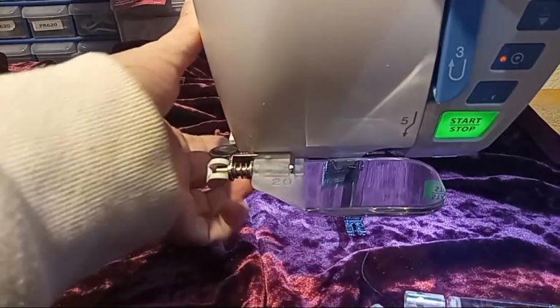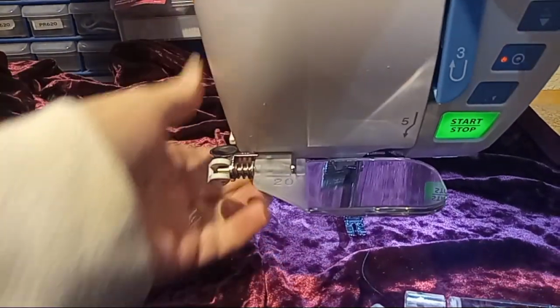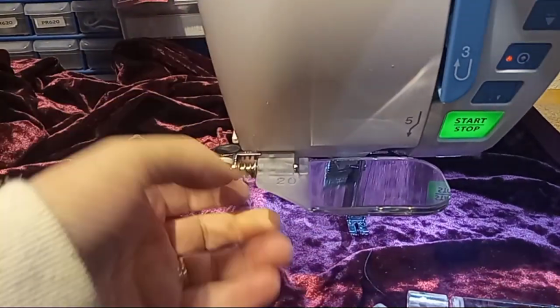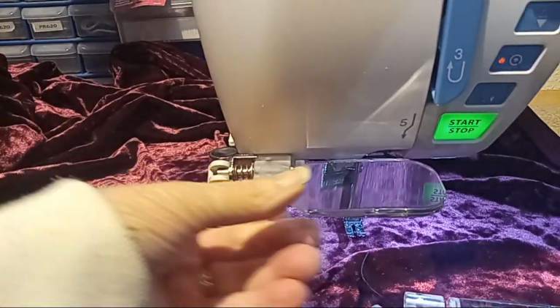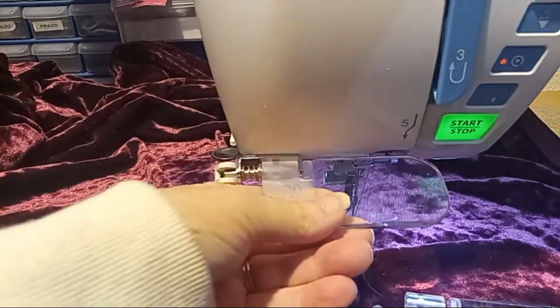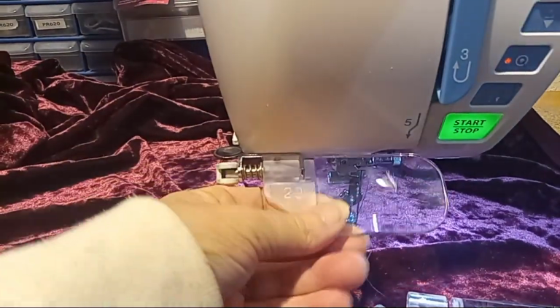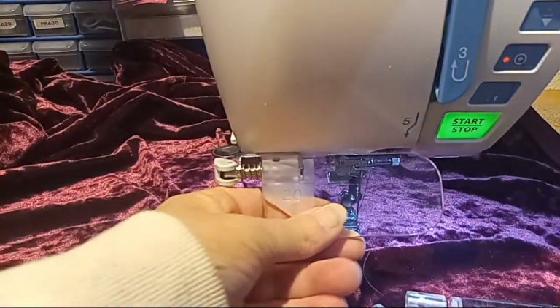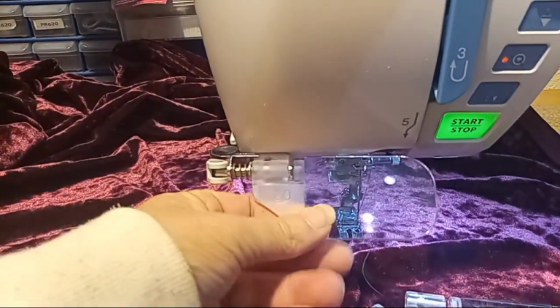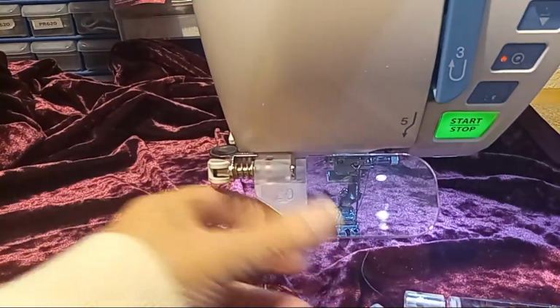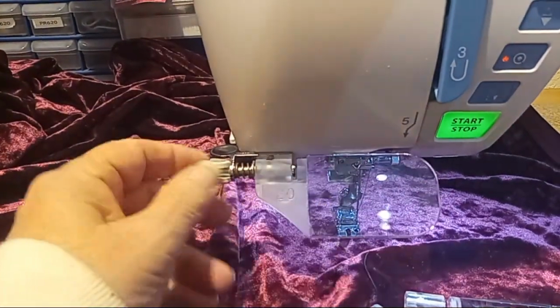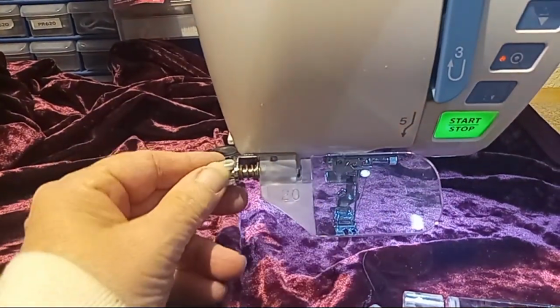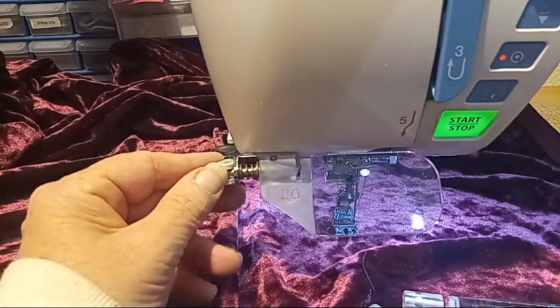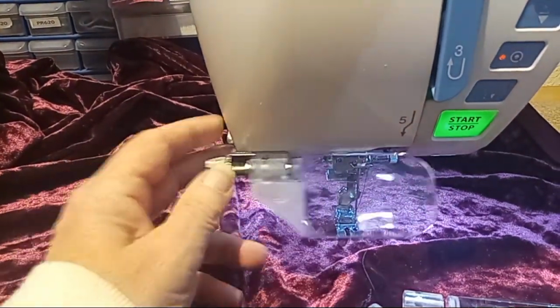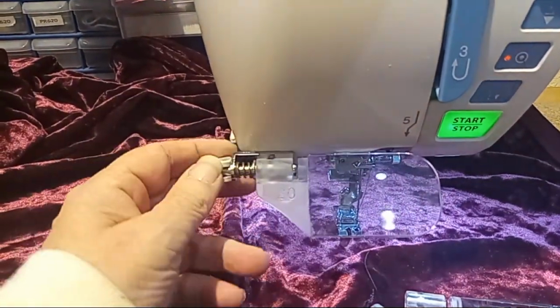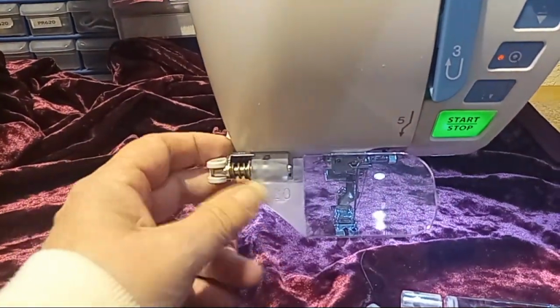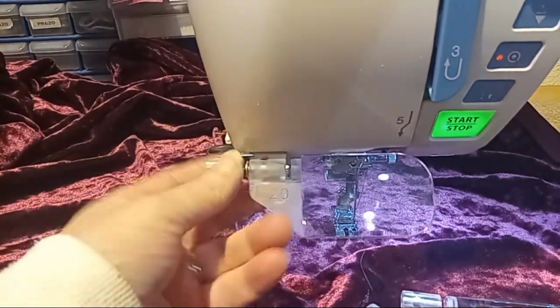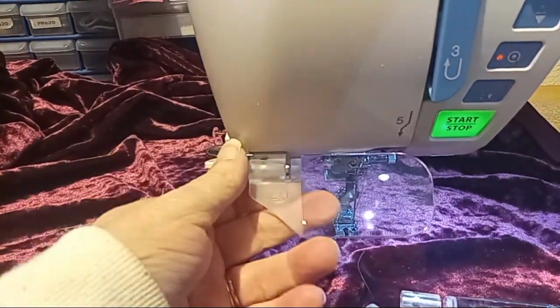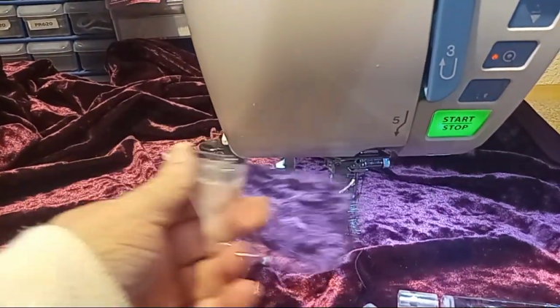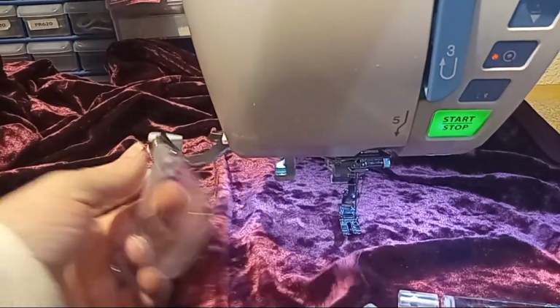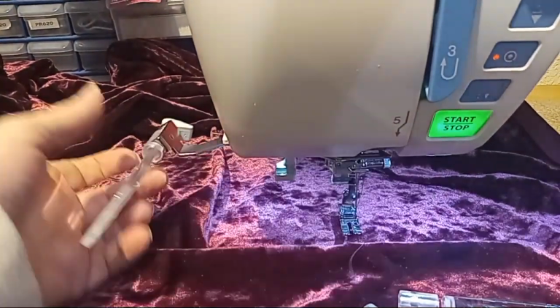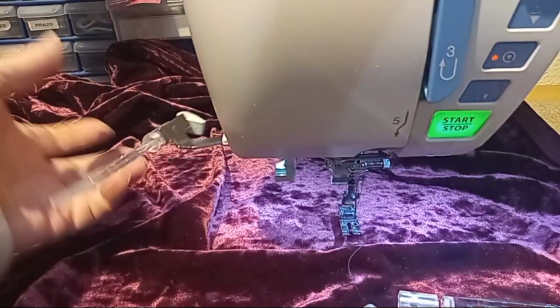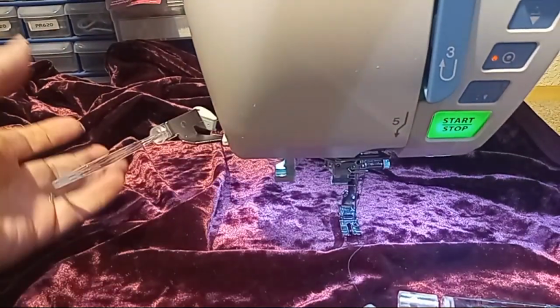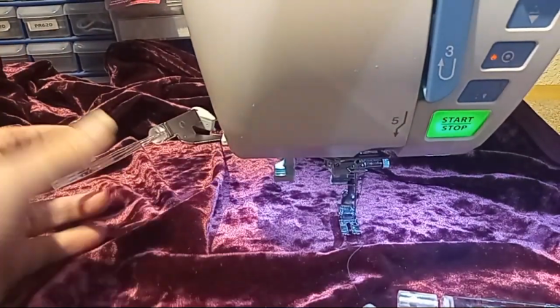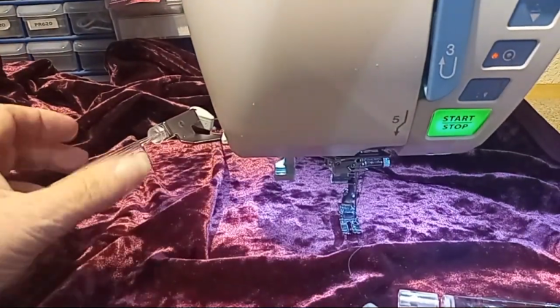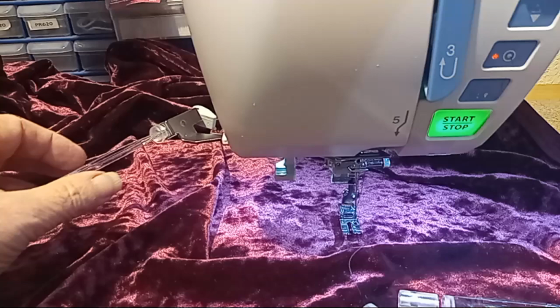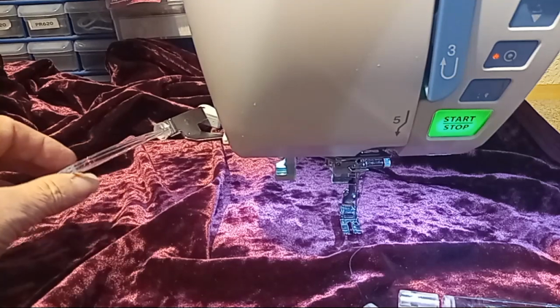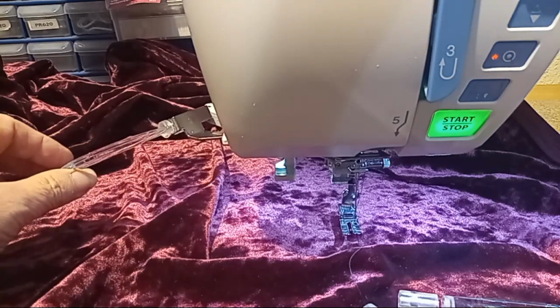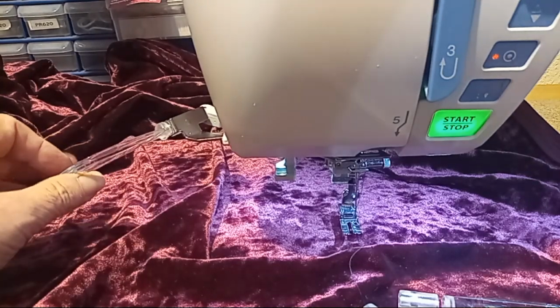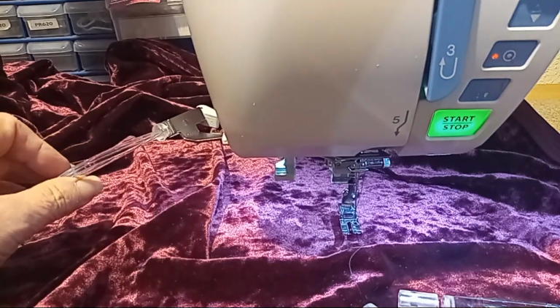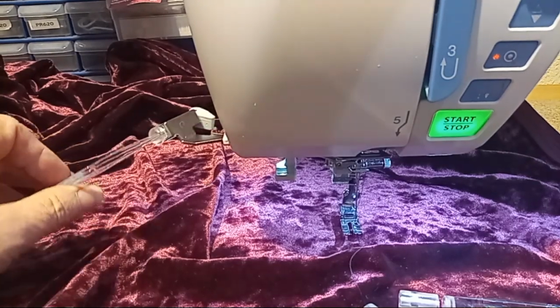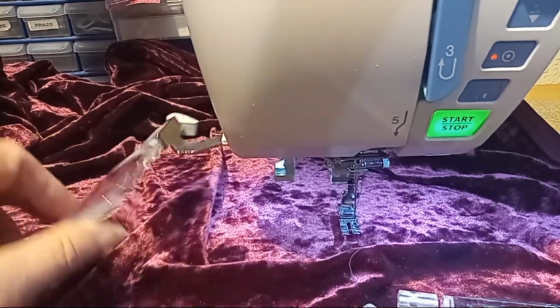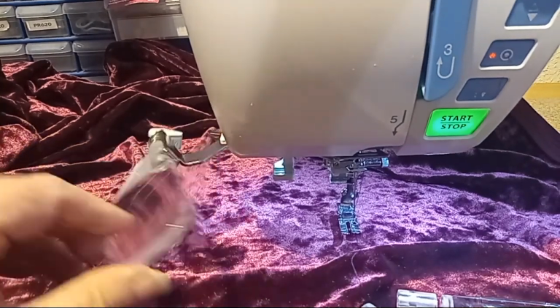It just closes back and it'll keep it steady. Then this way it's on, but when I don't want it I can swing it out of the way.